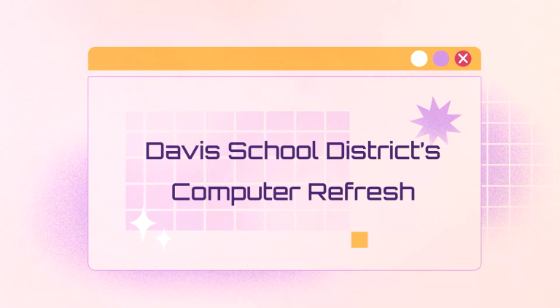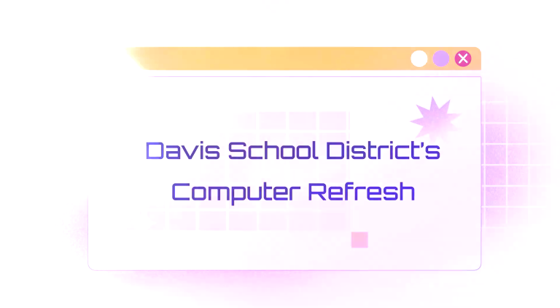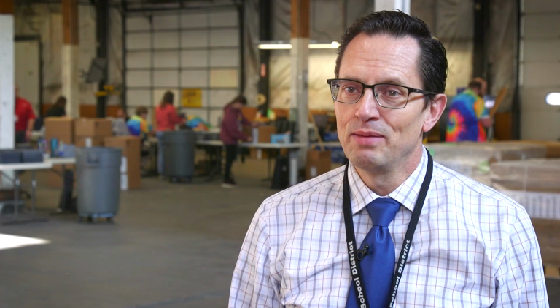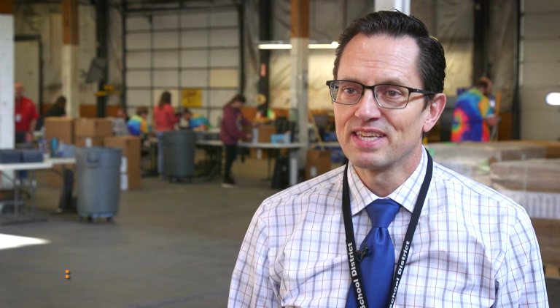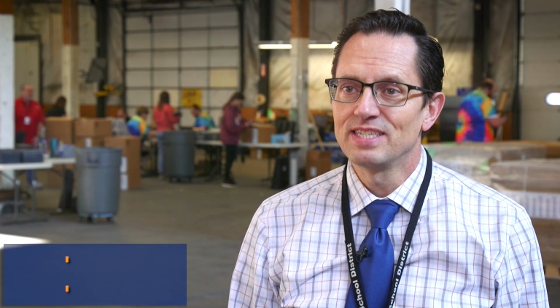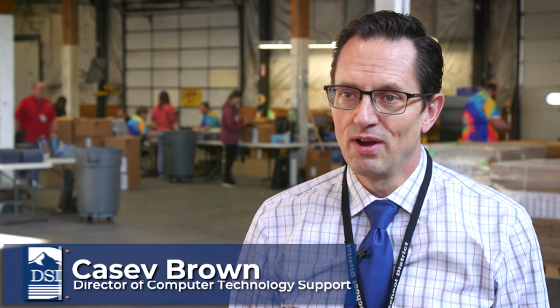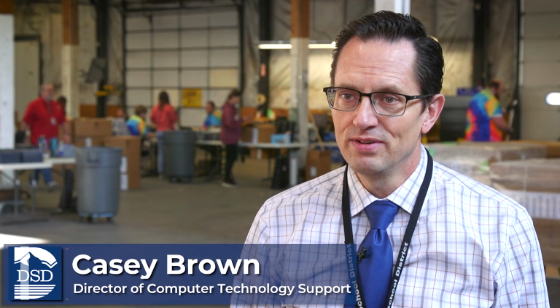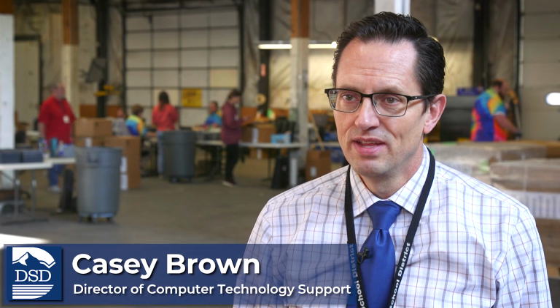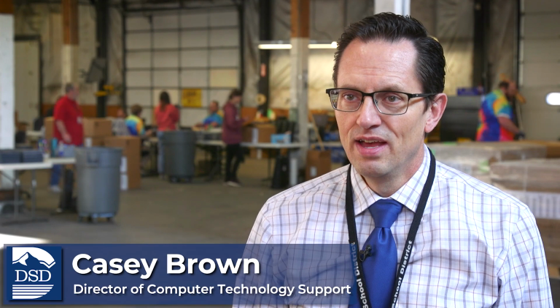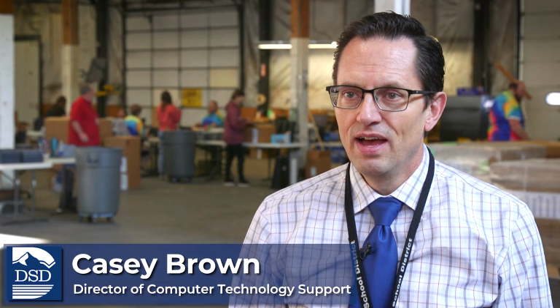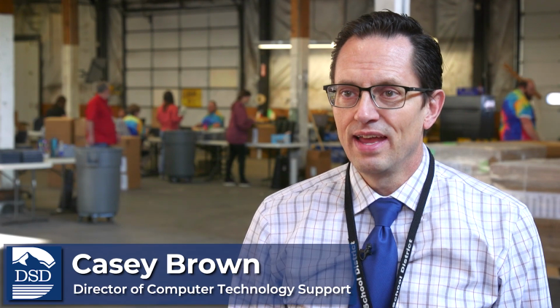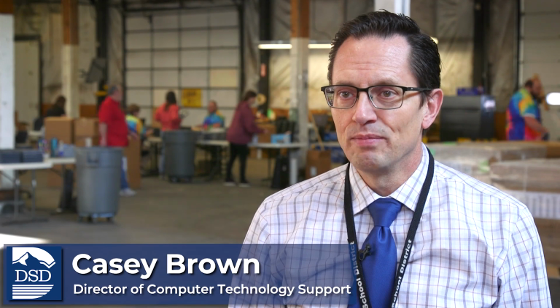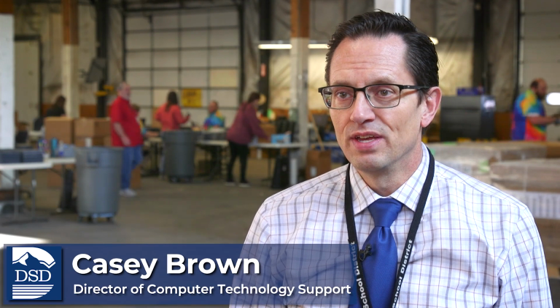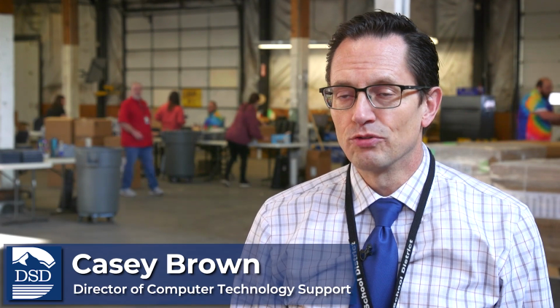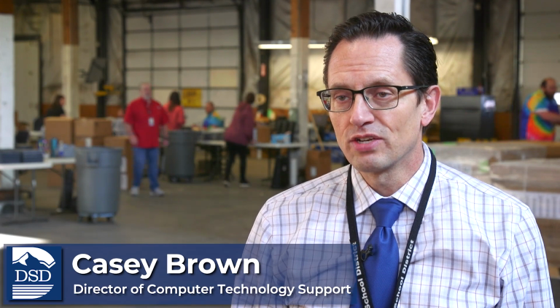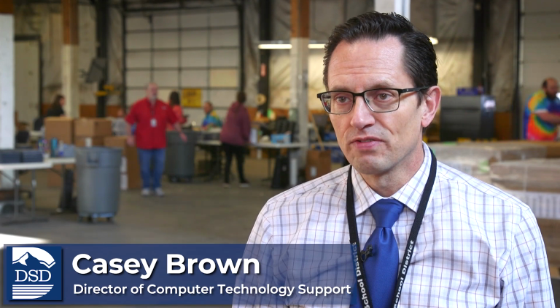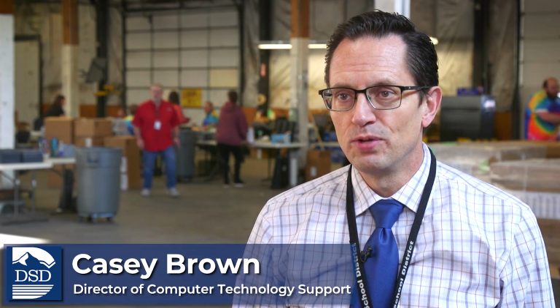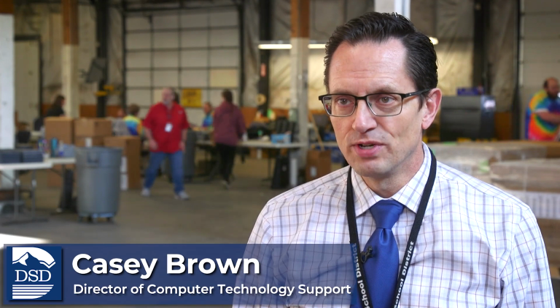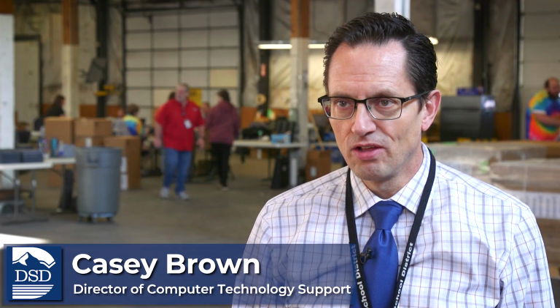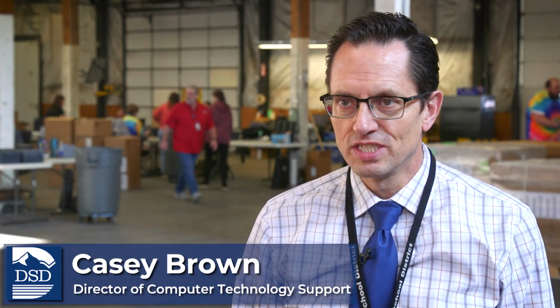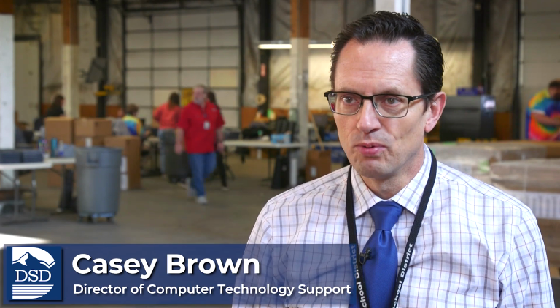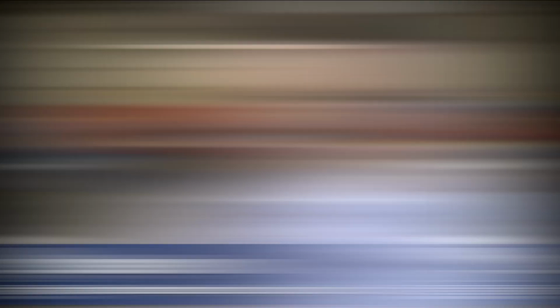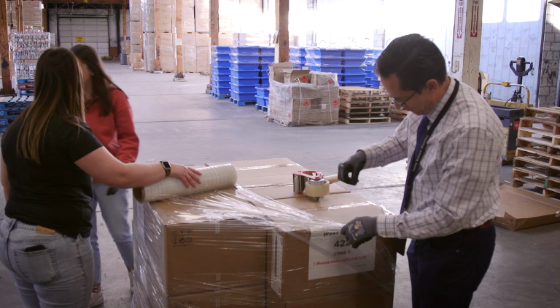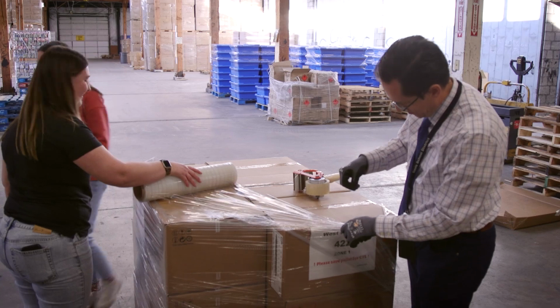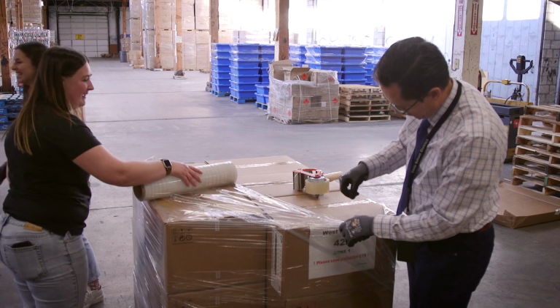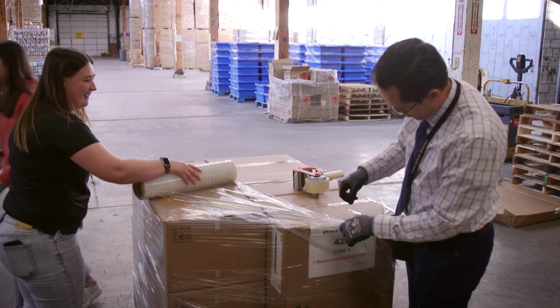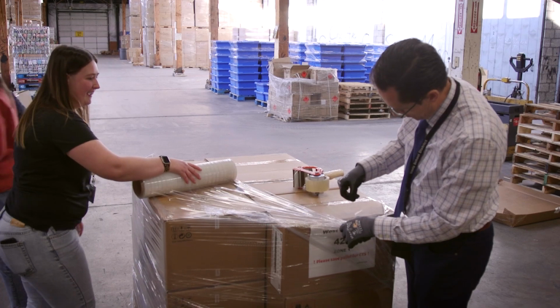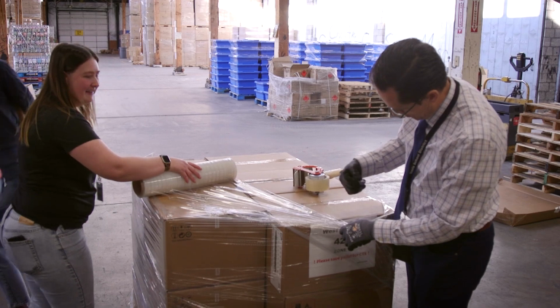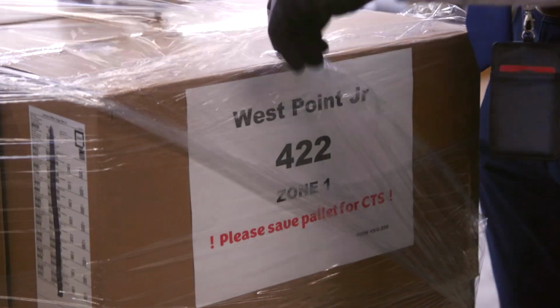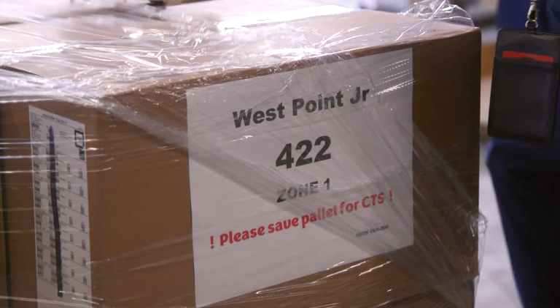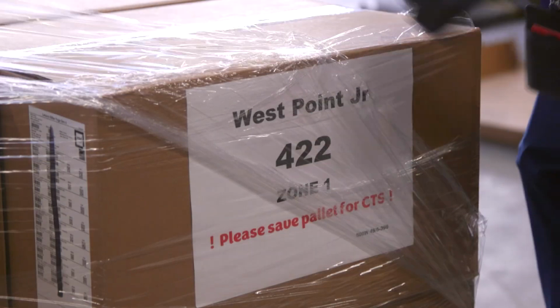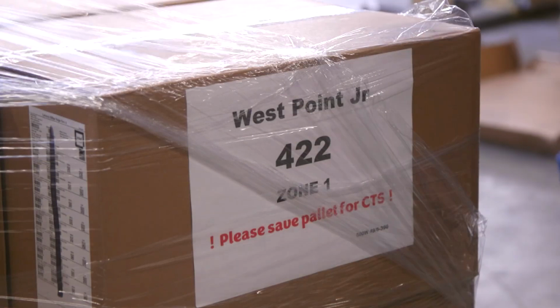My name is Casey Brown. I am the director of computer technology support. I've been with the school district for 25 years.